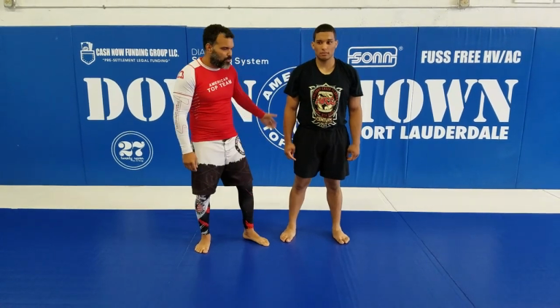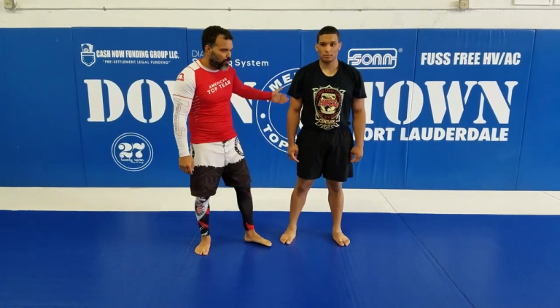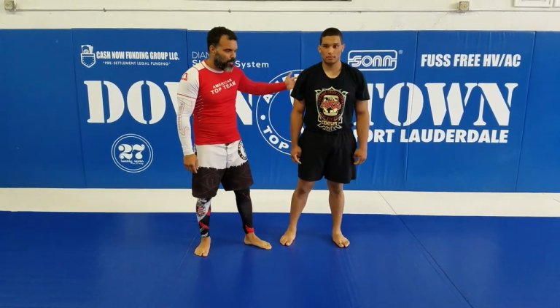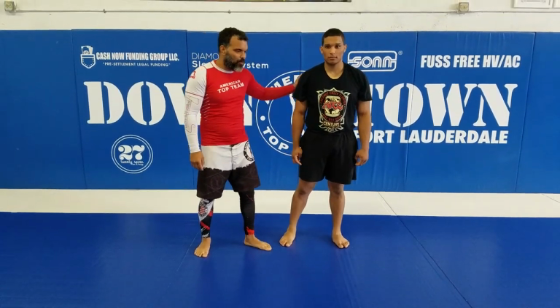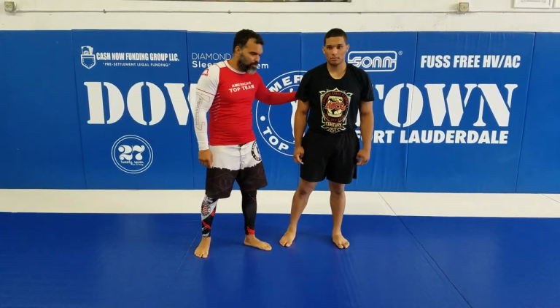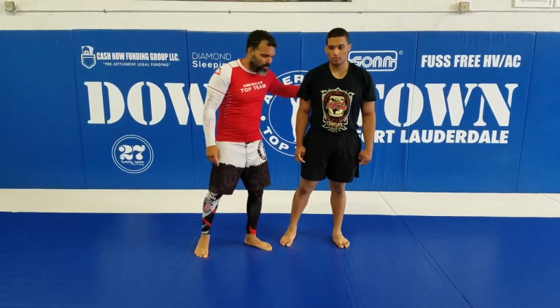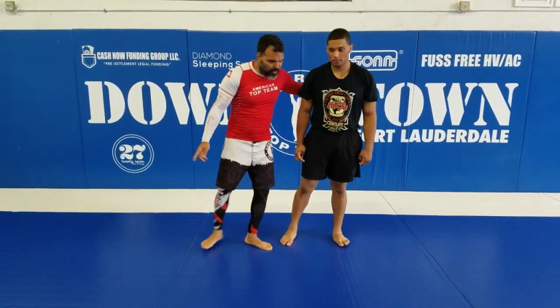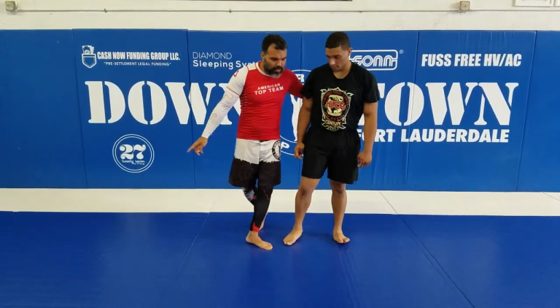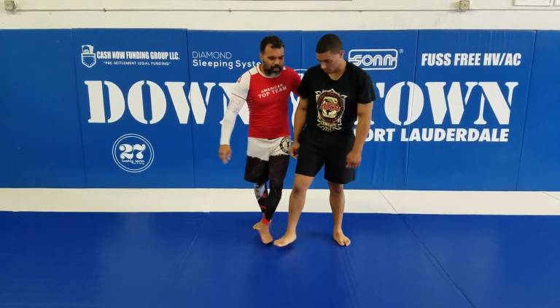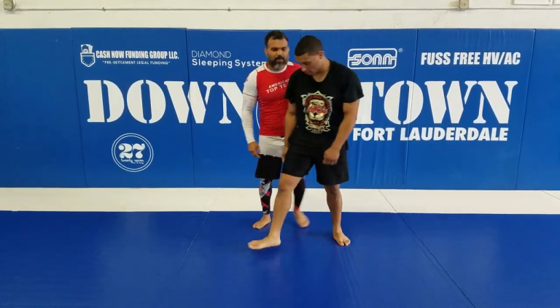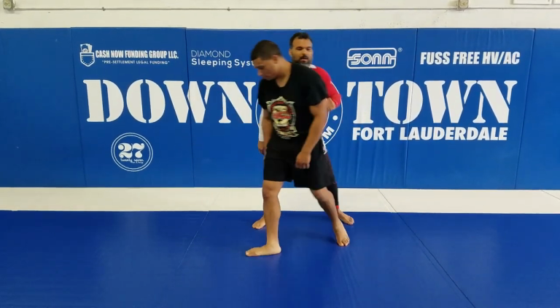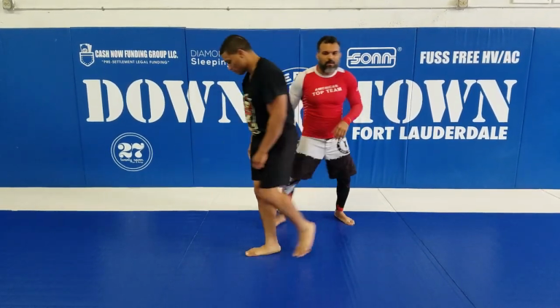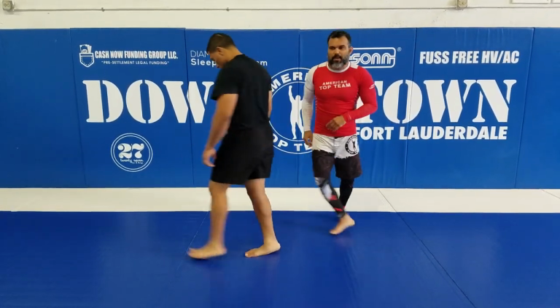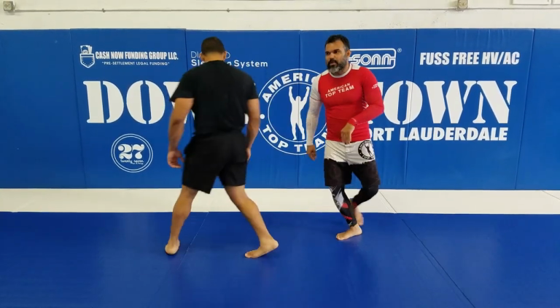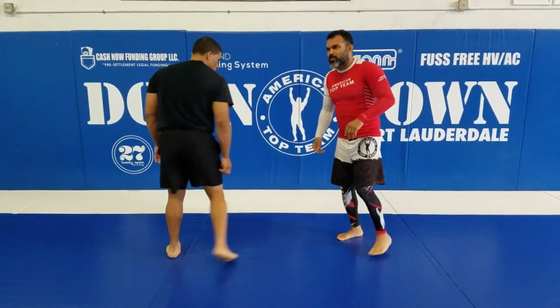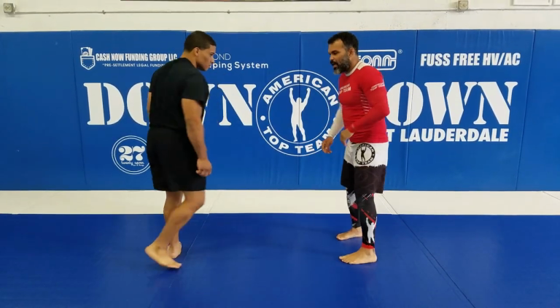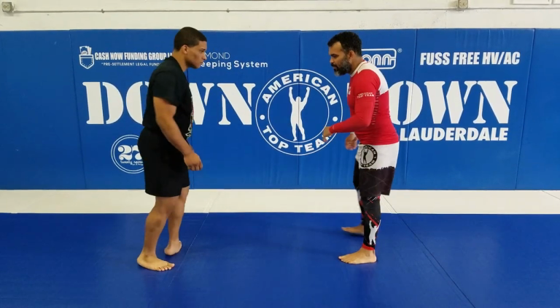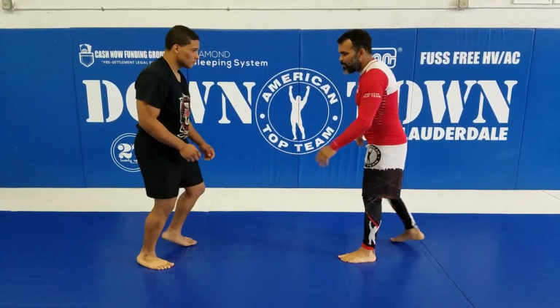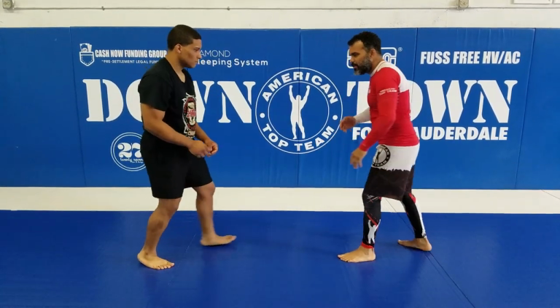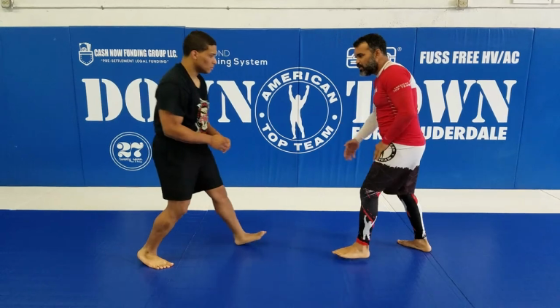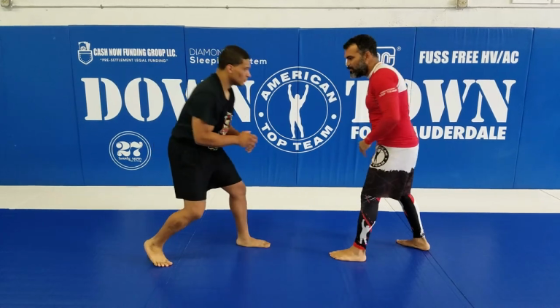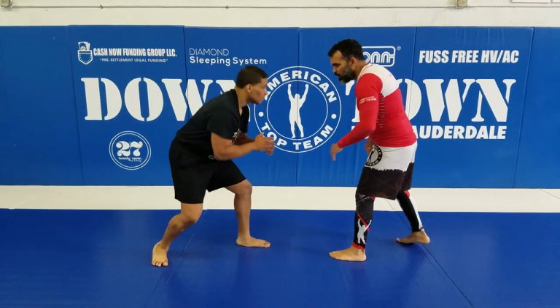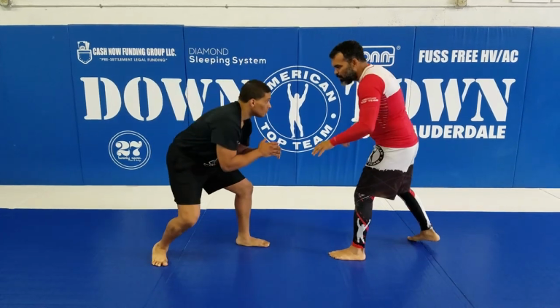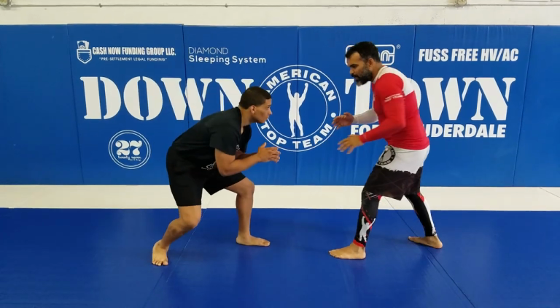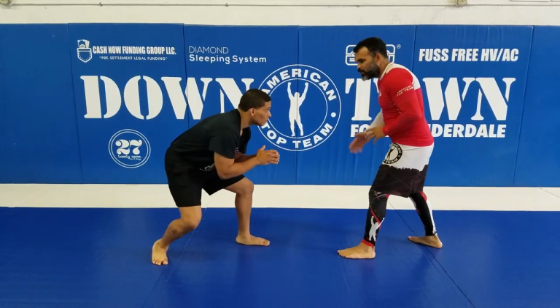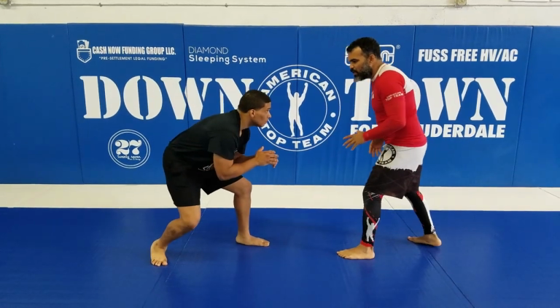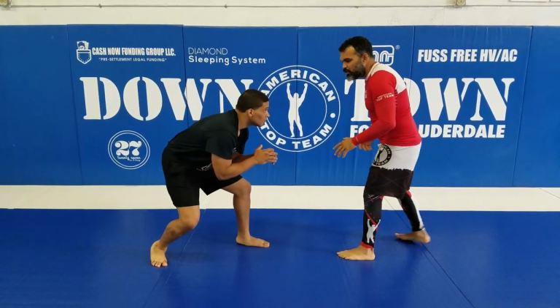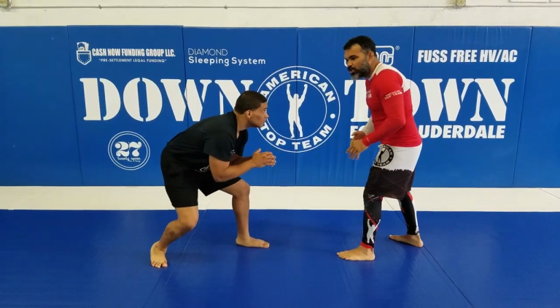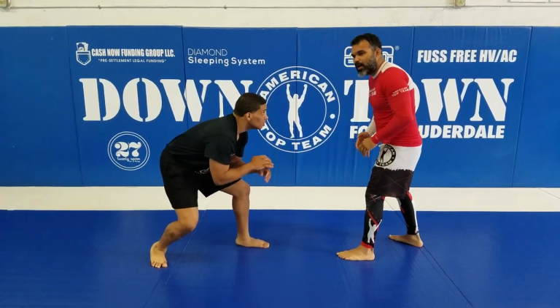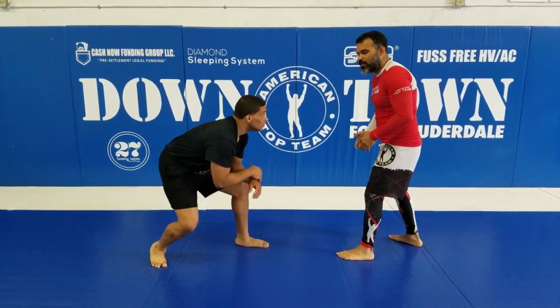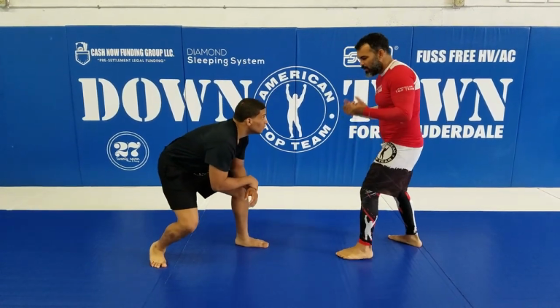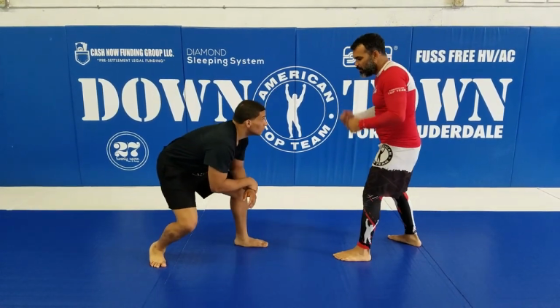So Moises, come here to that side. I have my base here, he's ready to shoot.